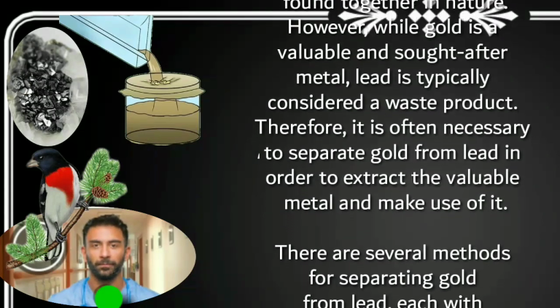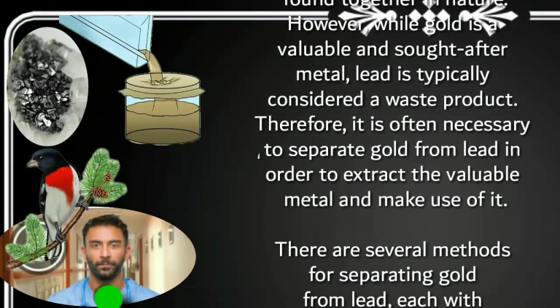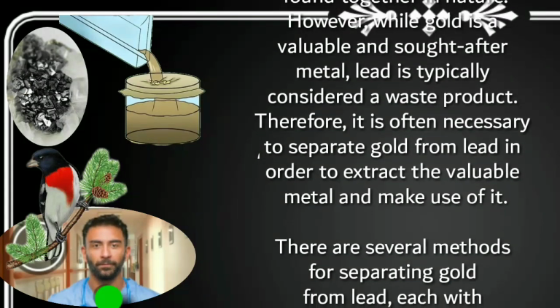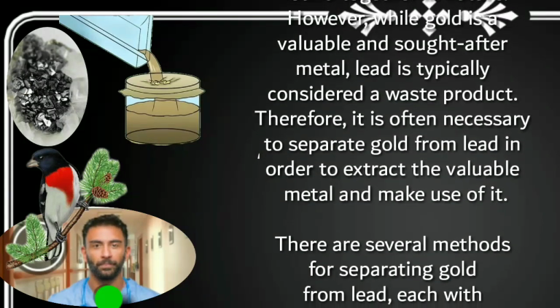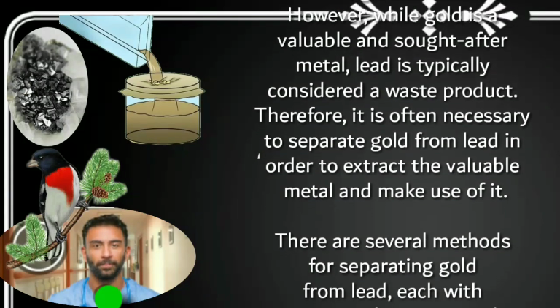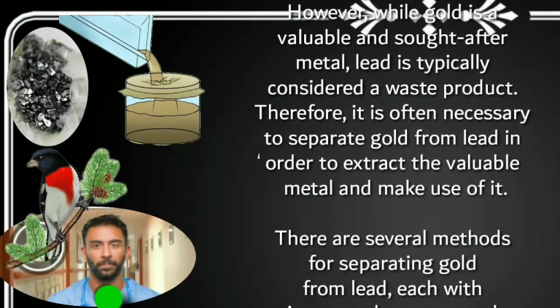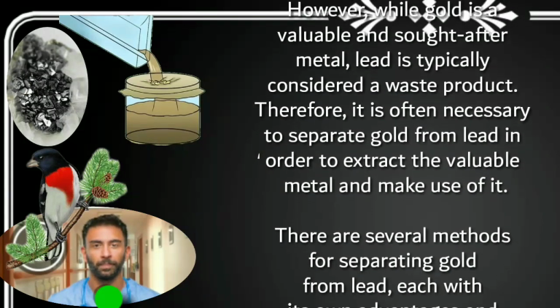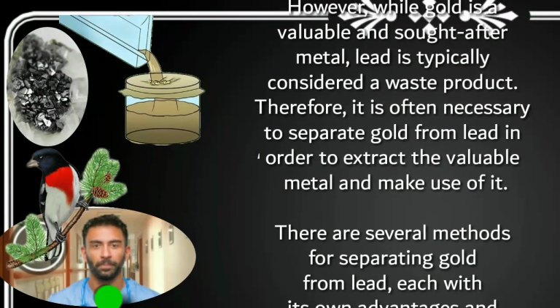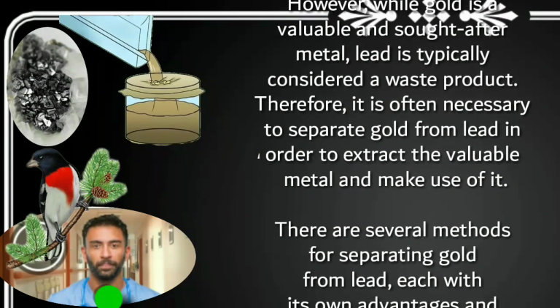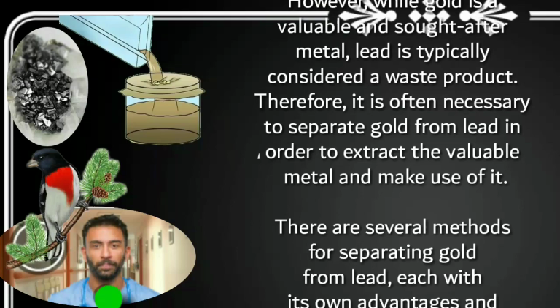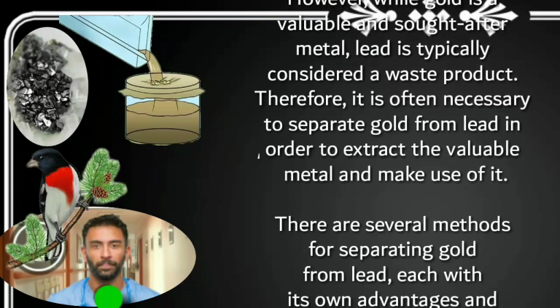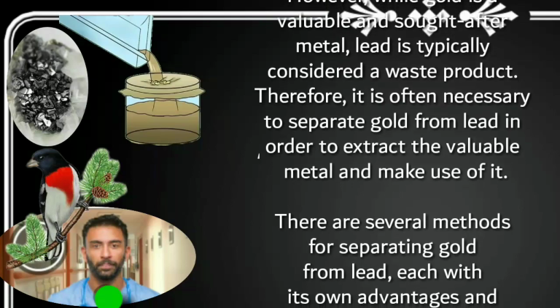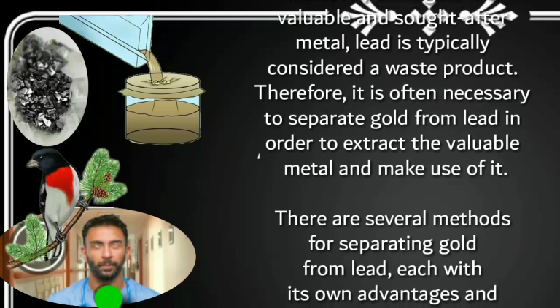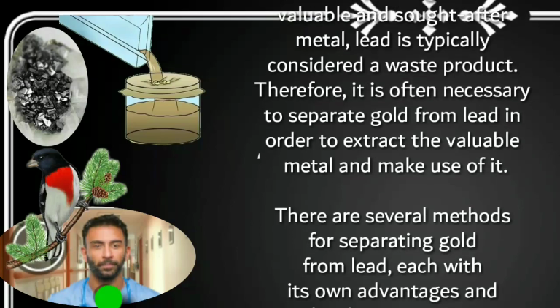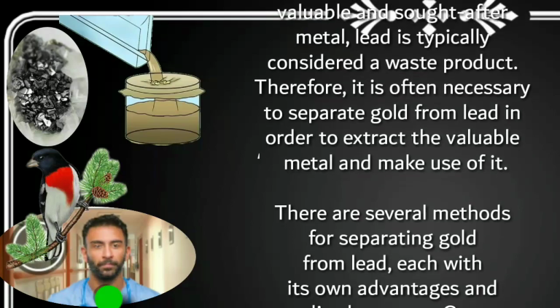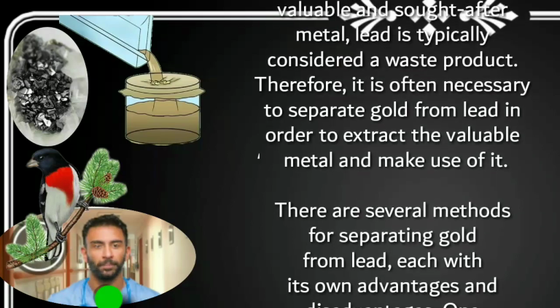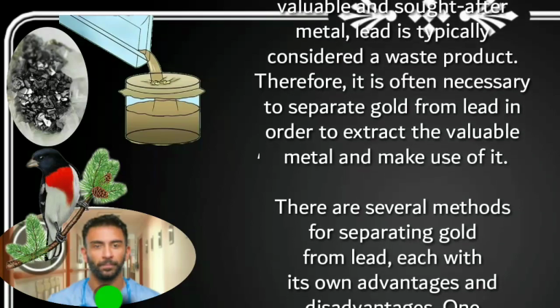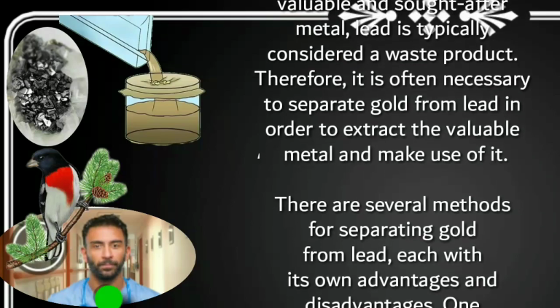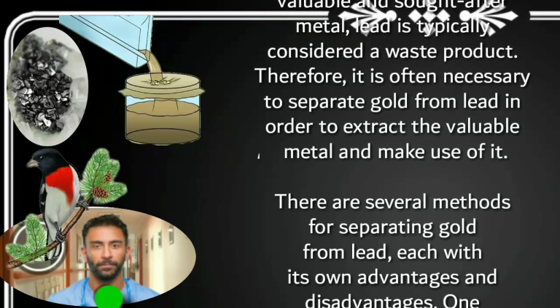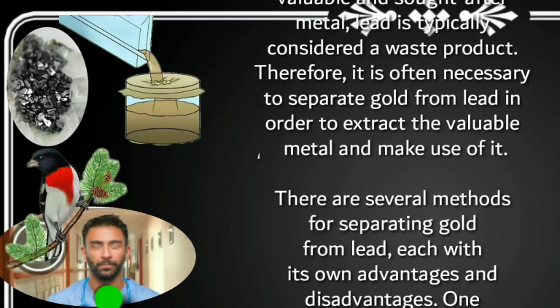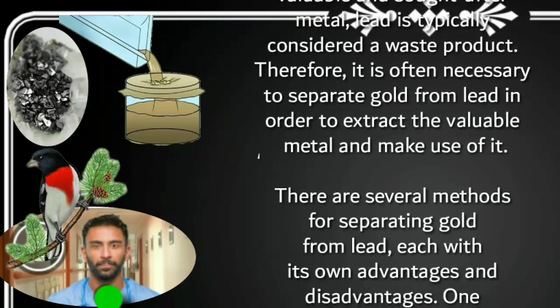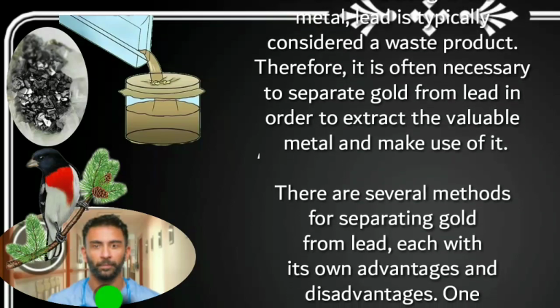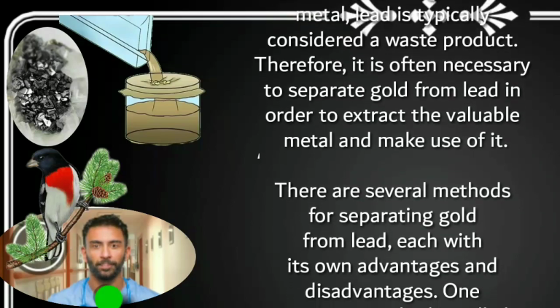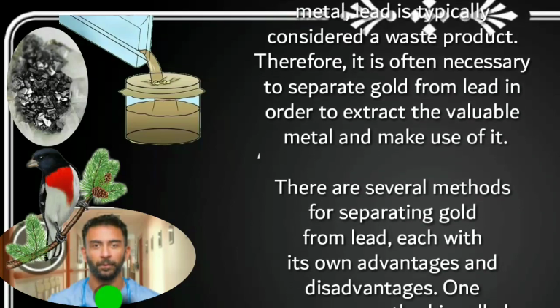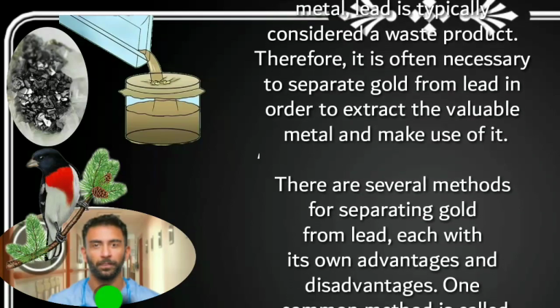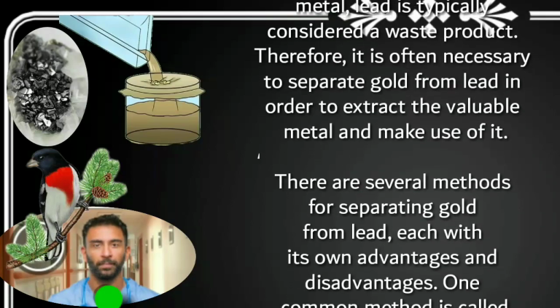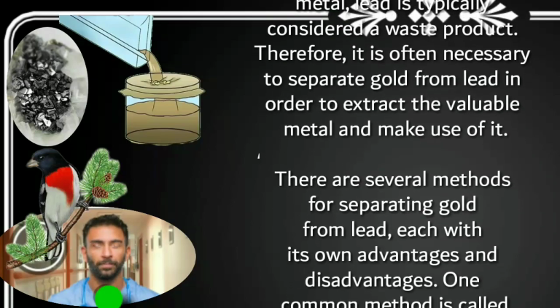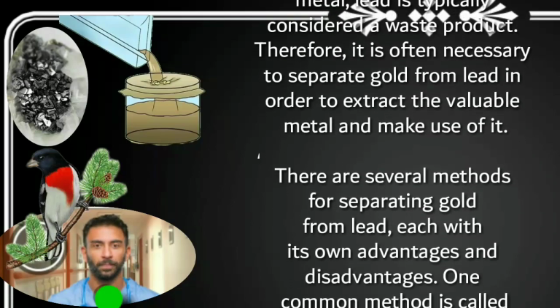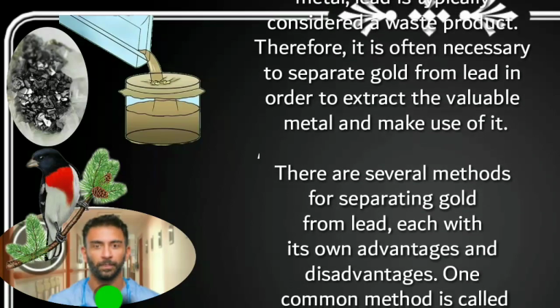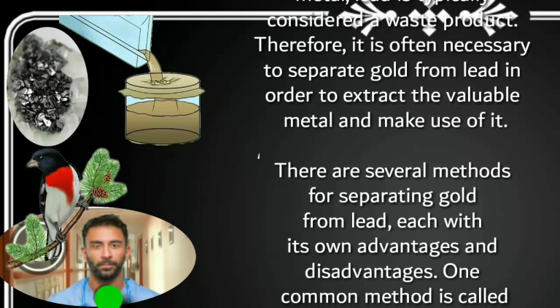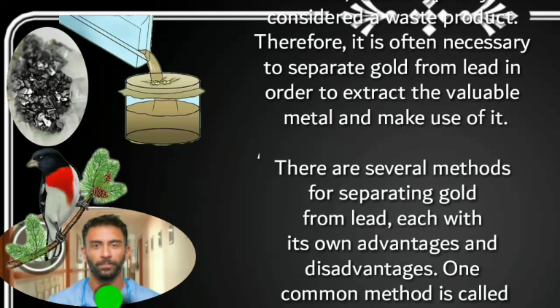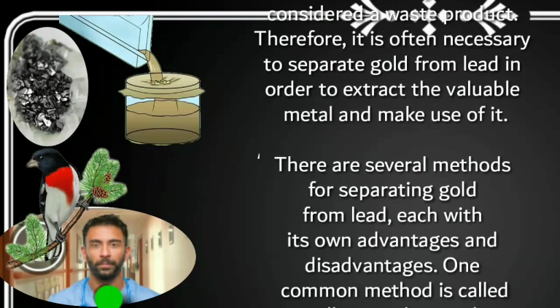There are several methods for separating gold from lead, each with its own advantages and disadvantages.